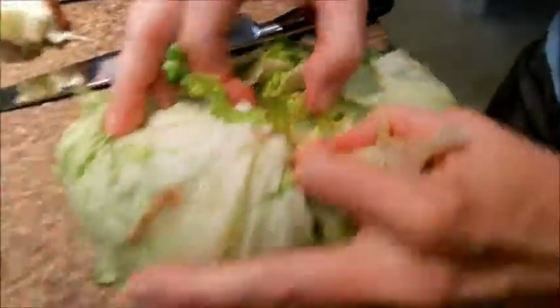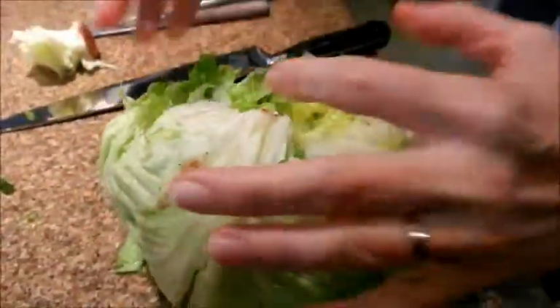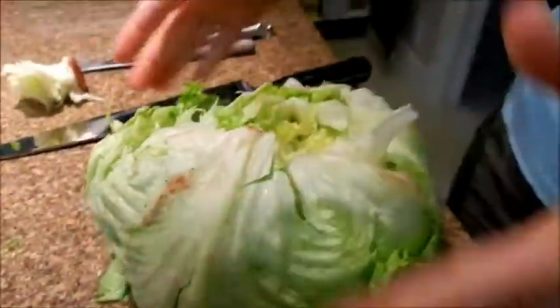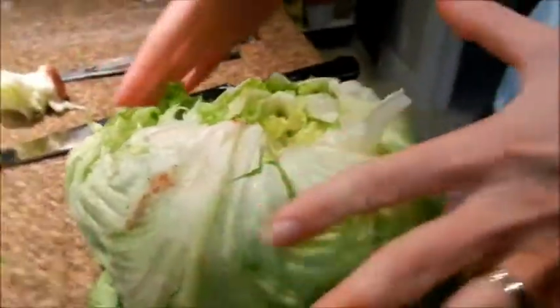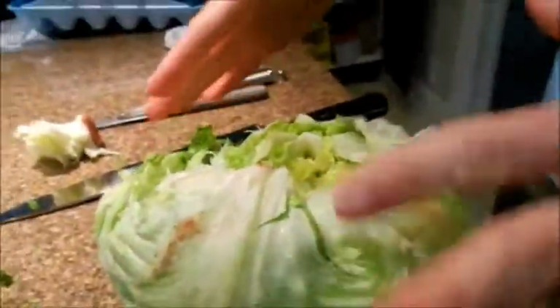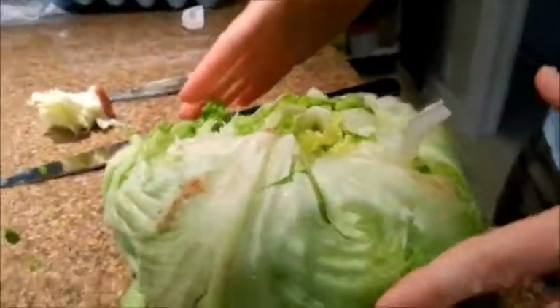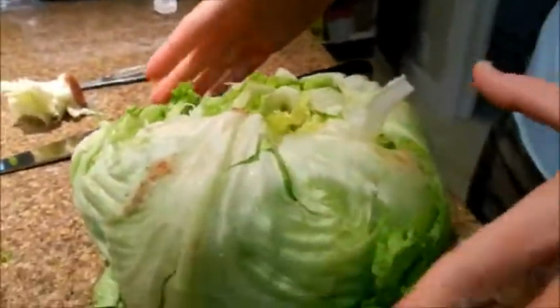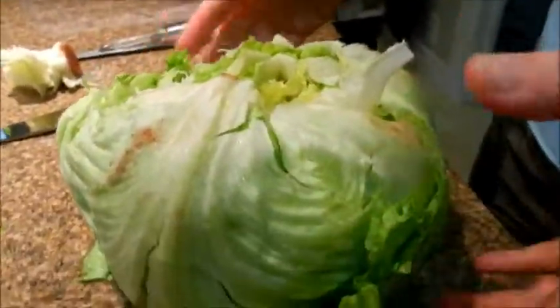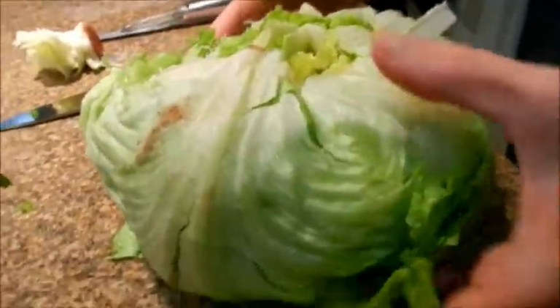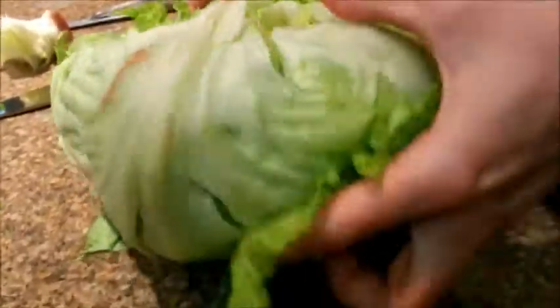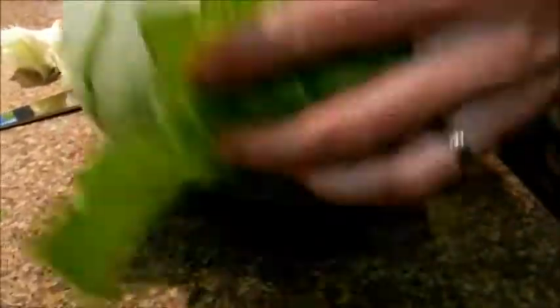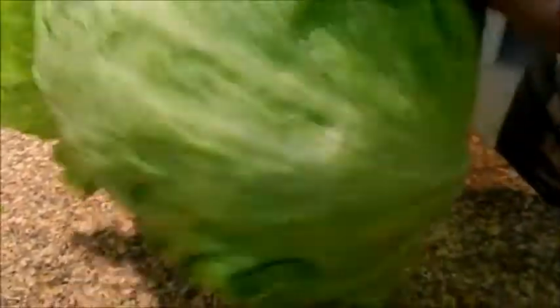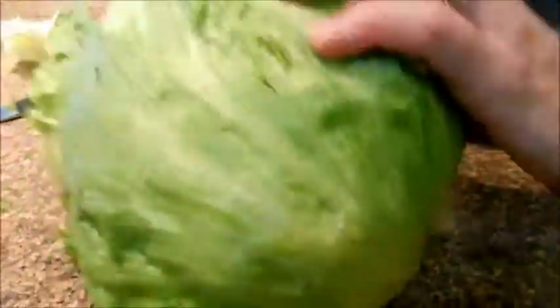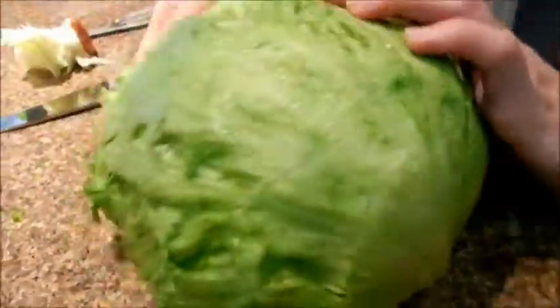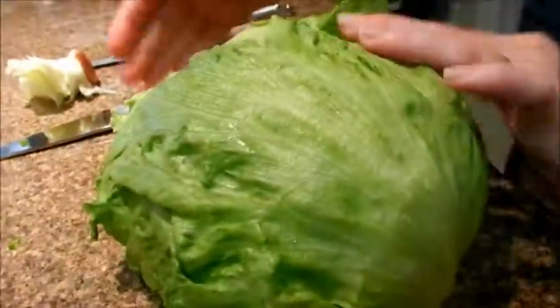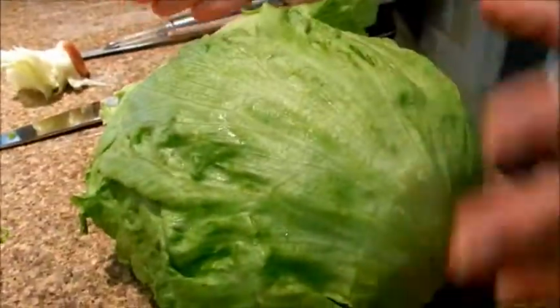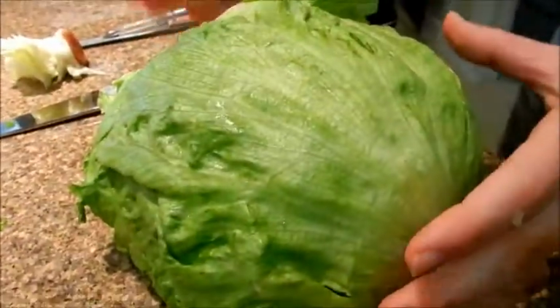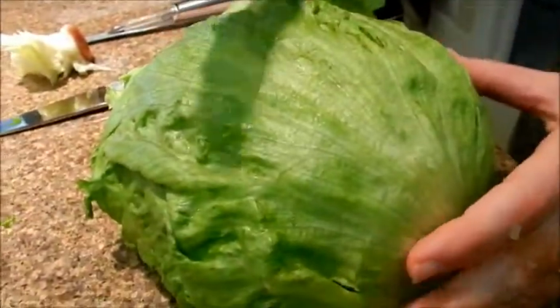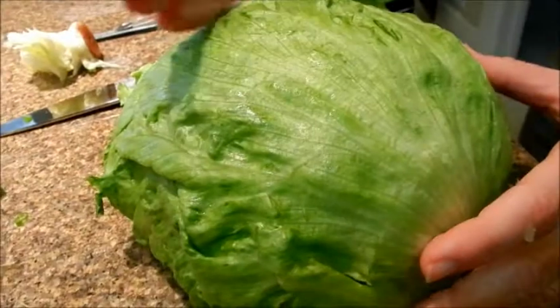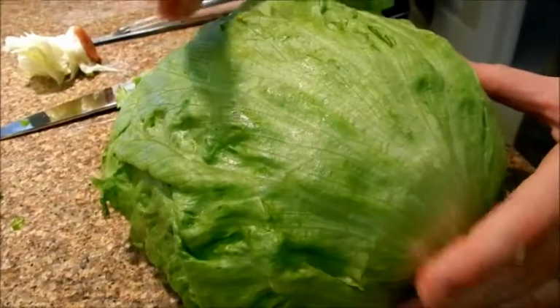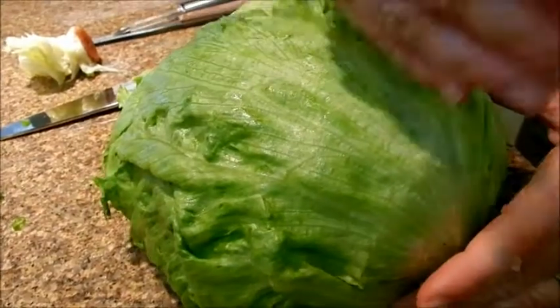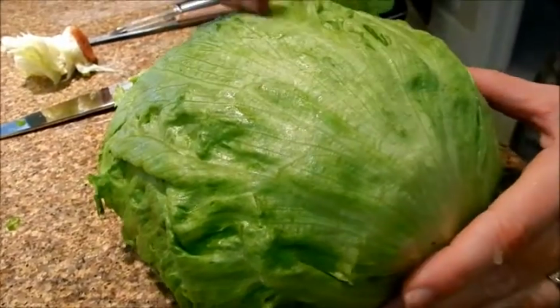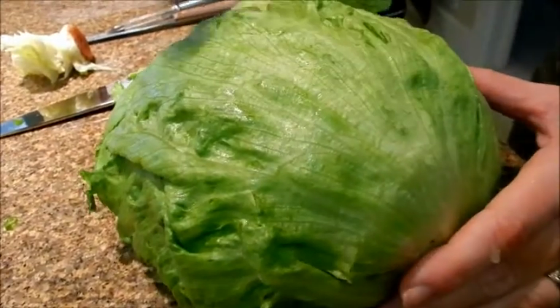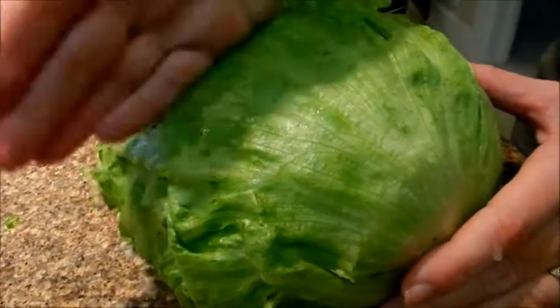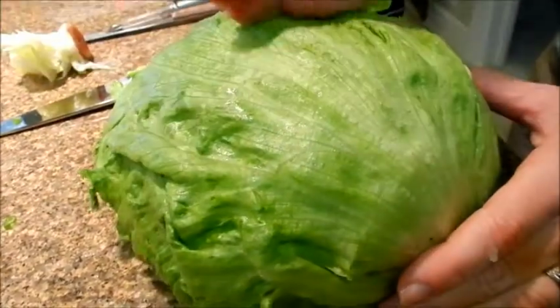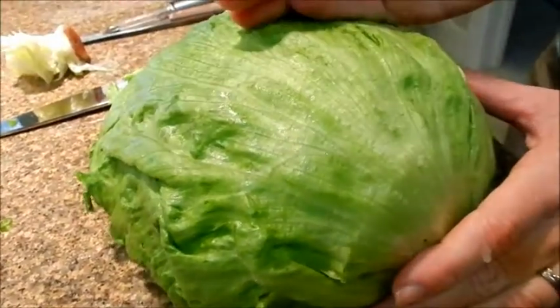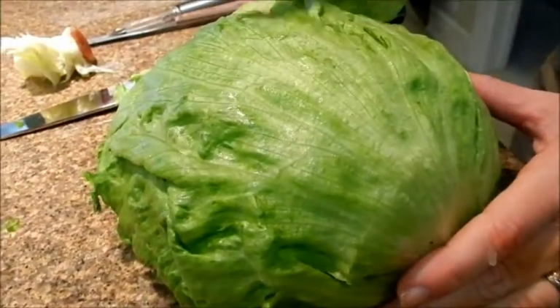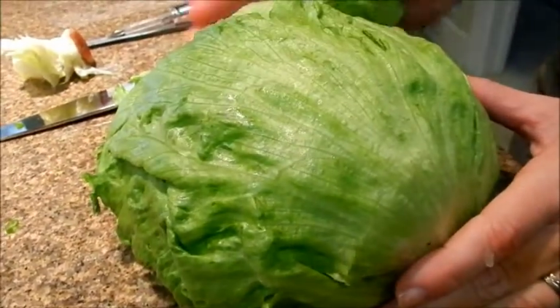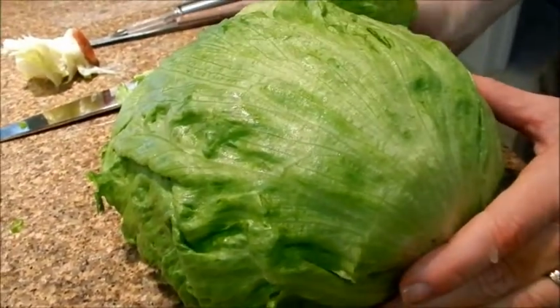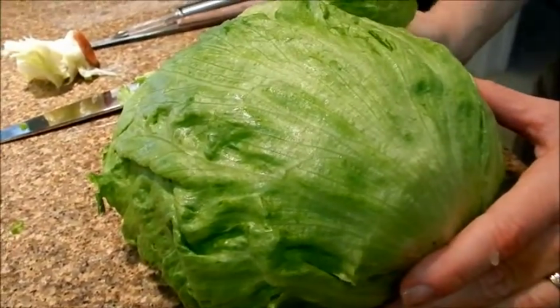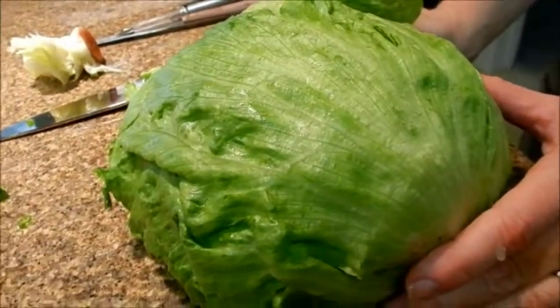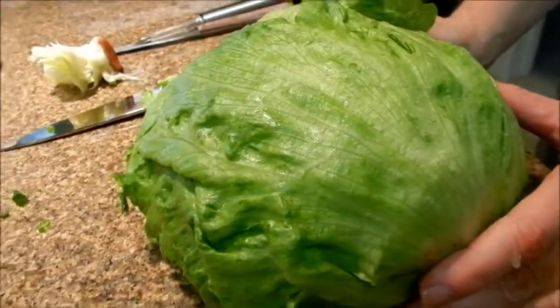Make sure you rinse your lettuce. For the recipe you use a quarter head of lettuce — you cut it into four parts and use one of the quarters.